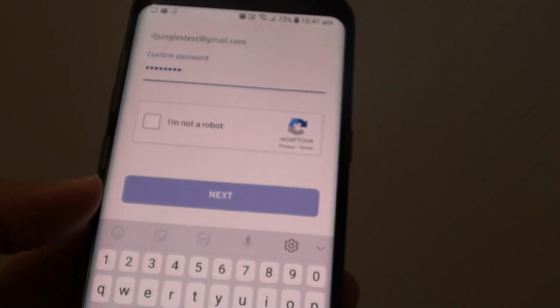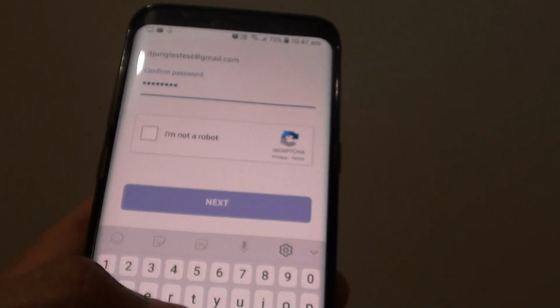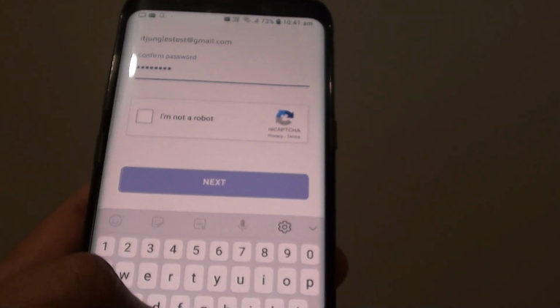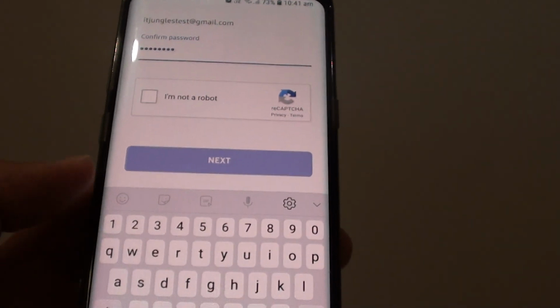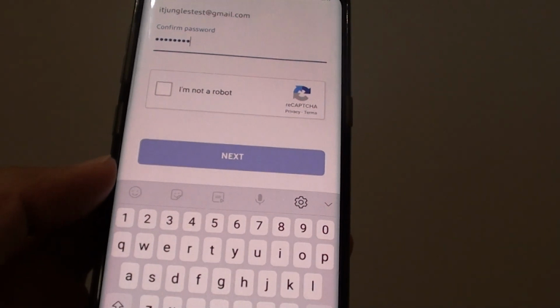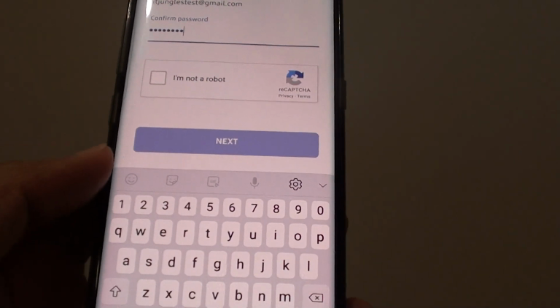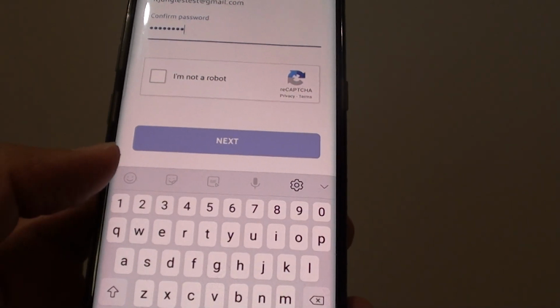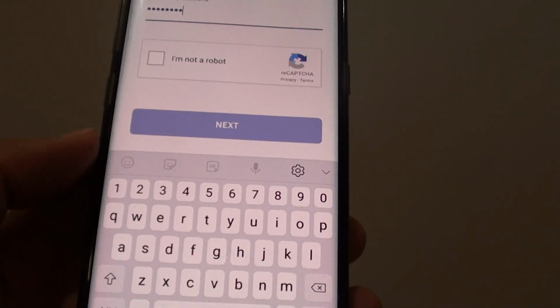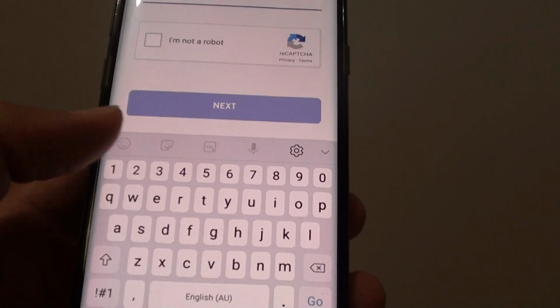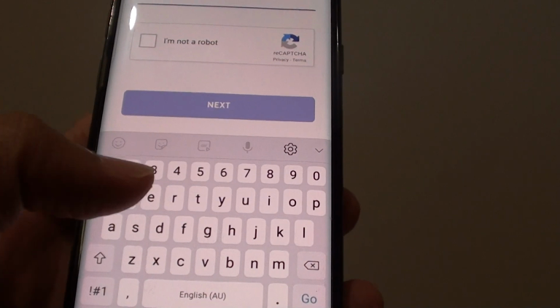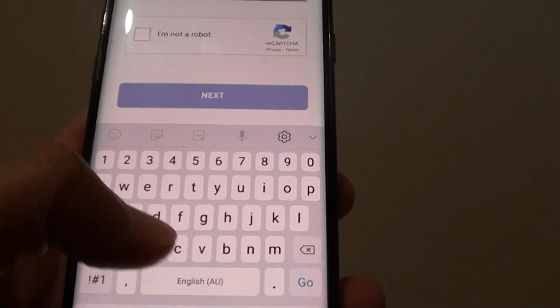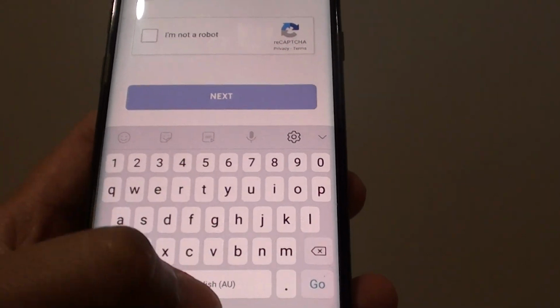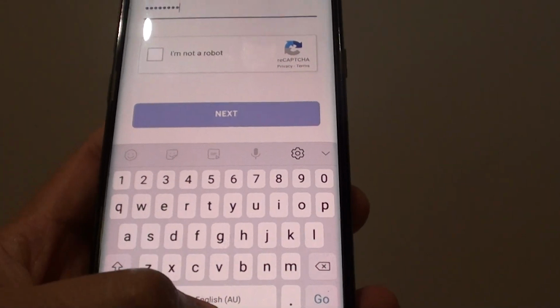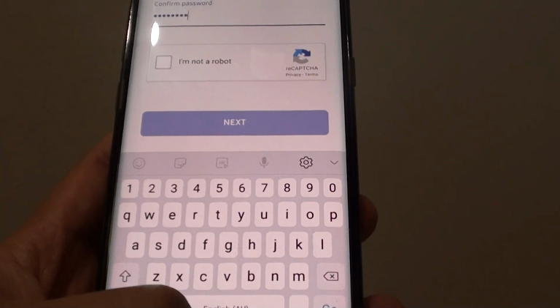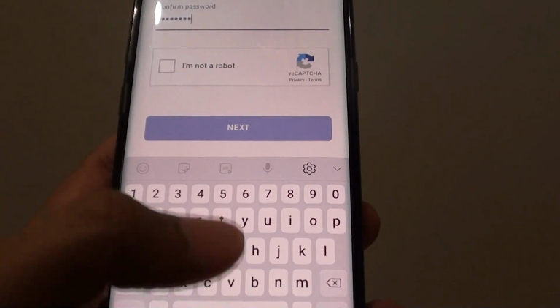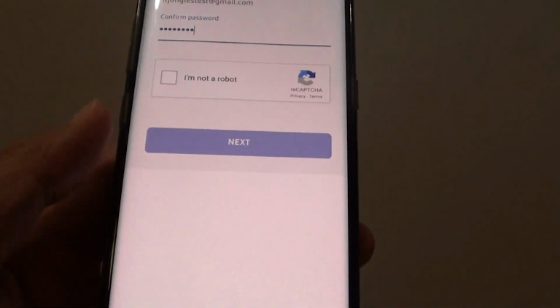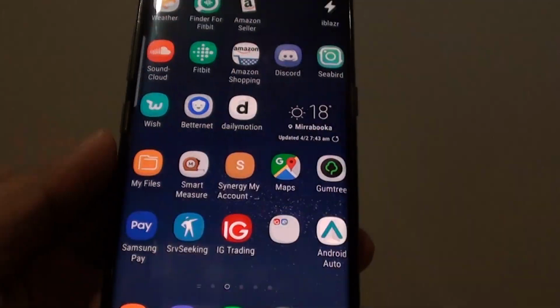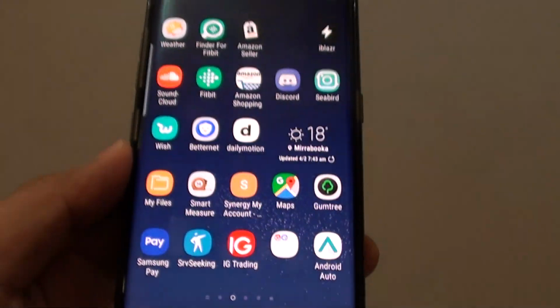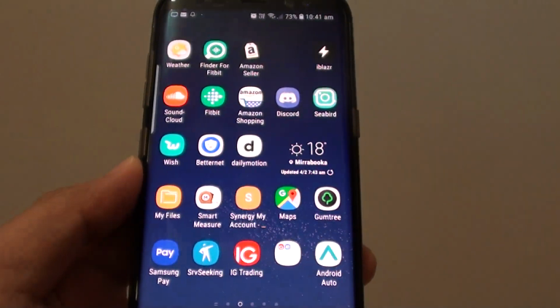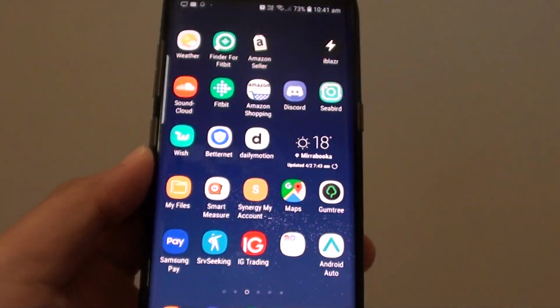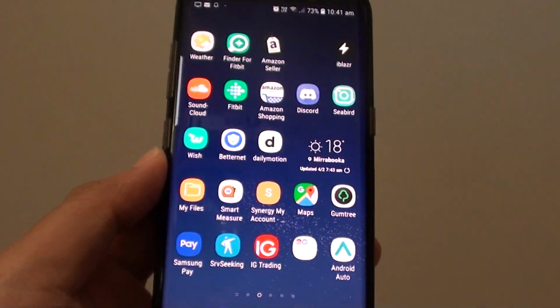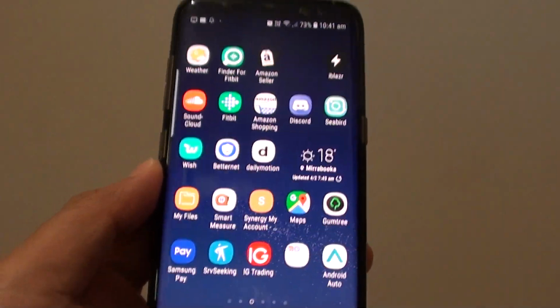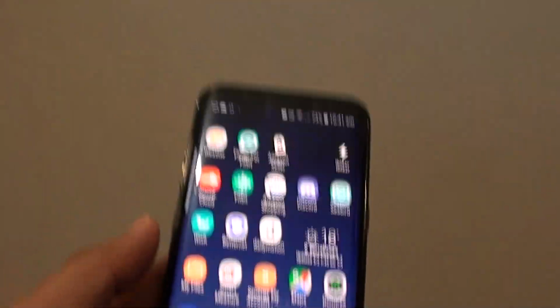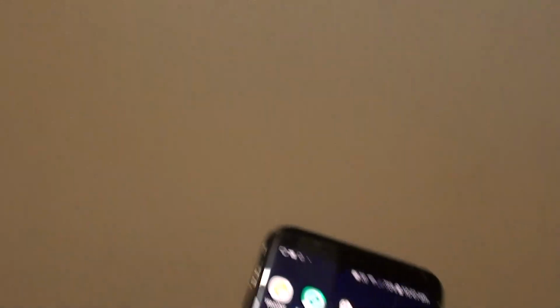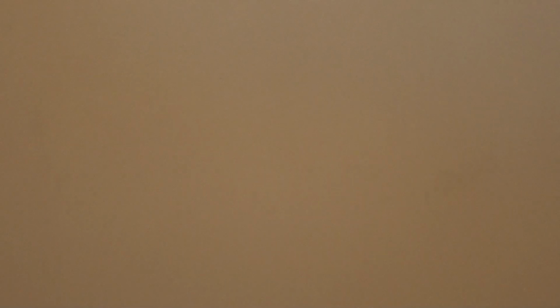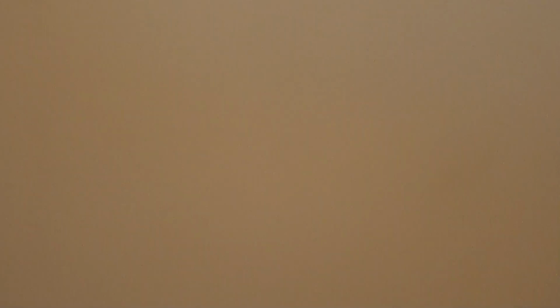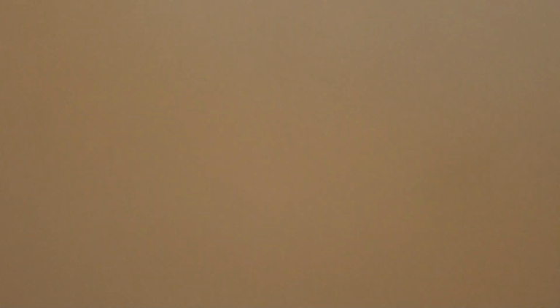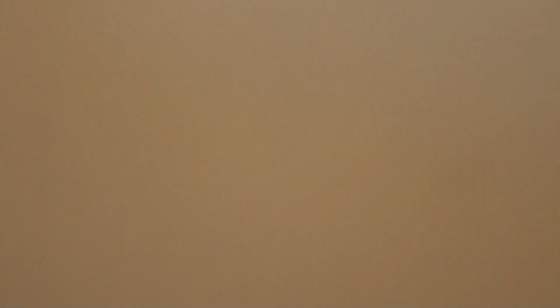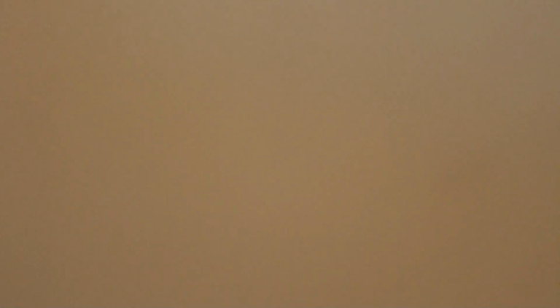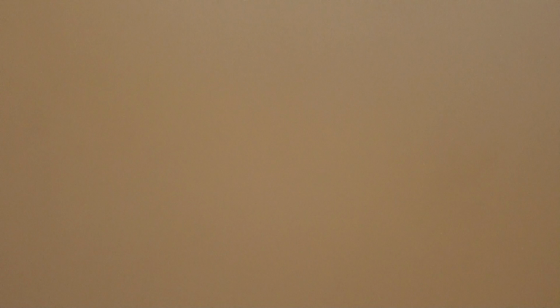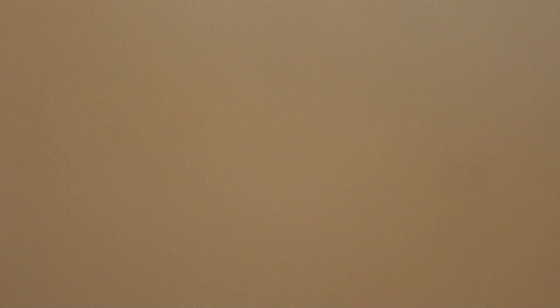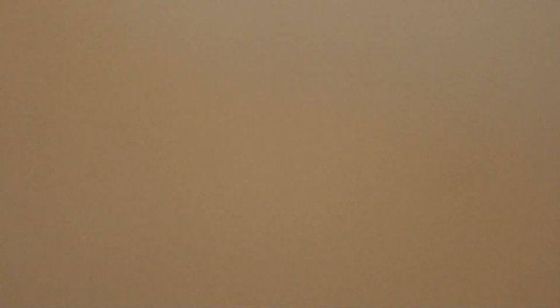And that's how you can remotely erase the phone. Thank you for watching this video. Please subscribe to my channel for more videos.